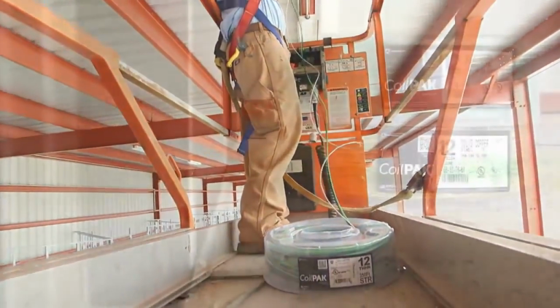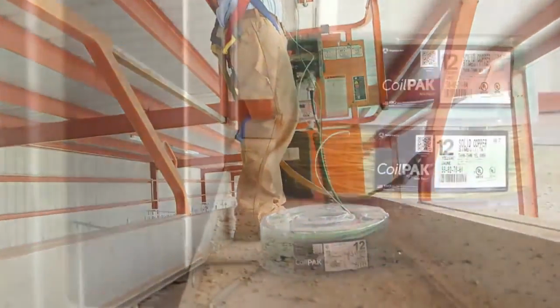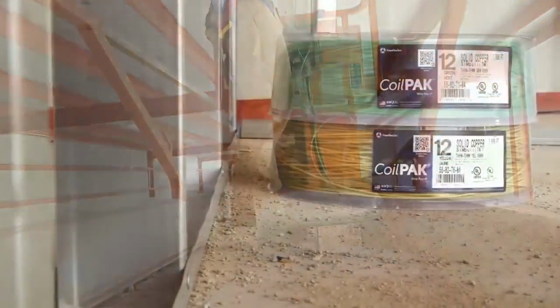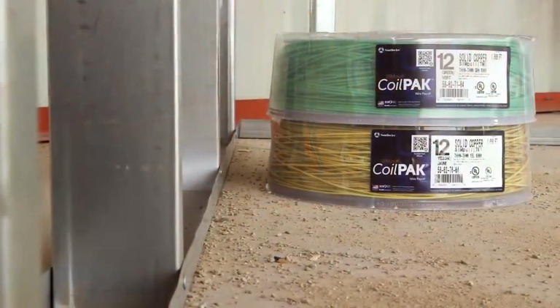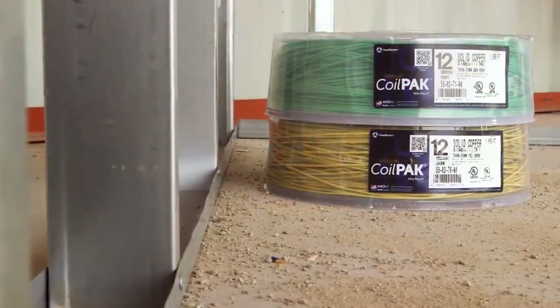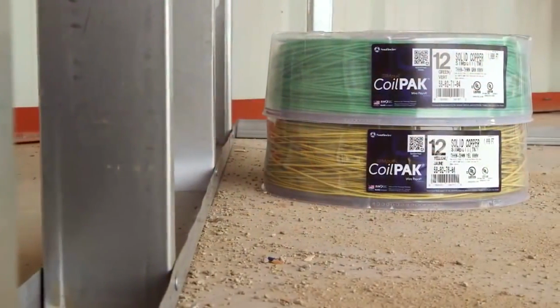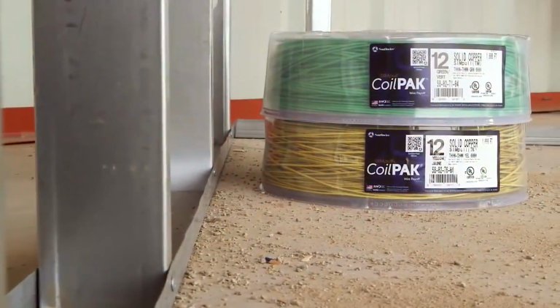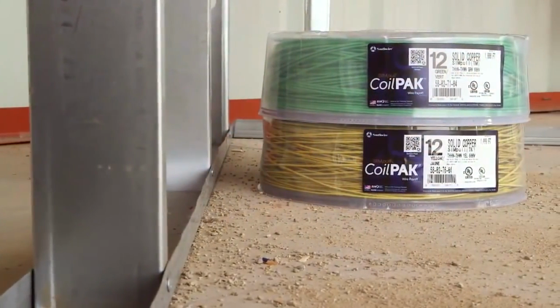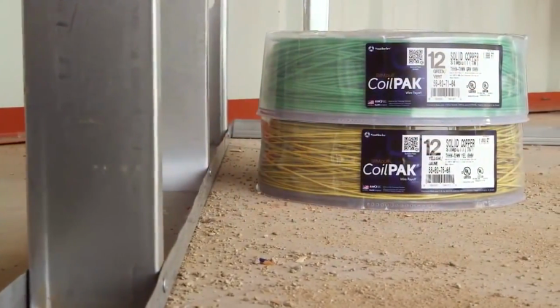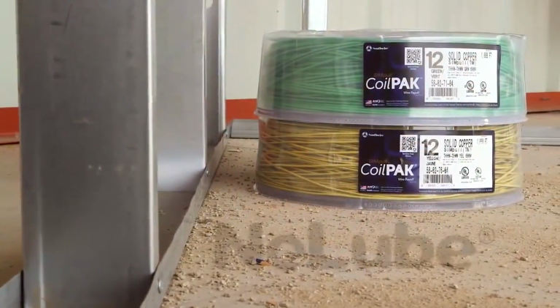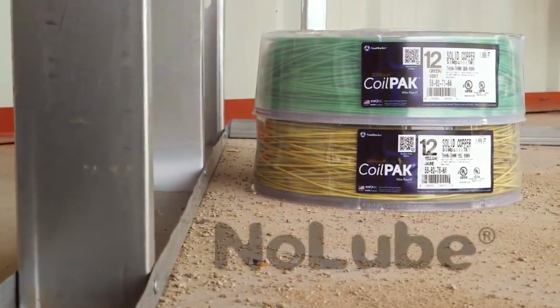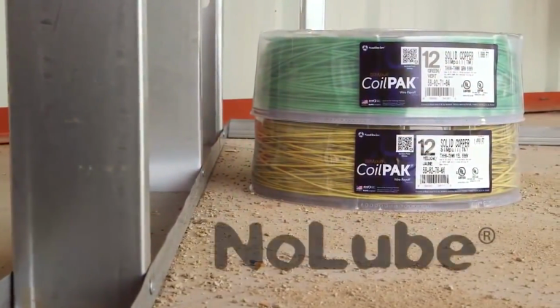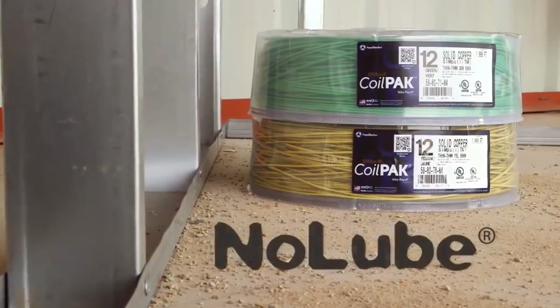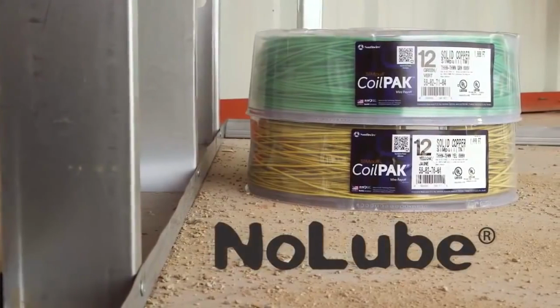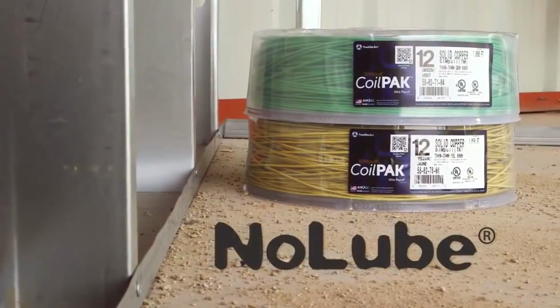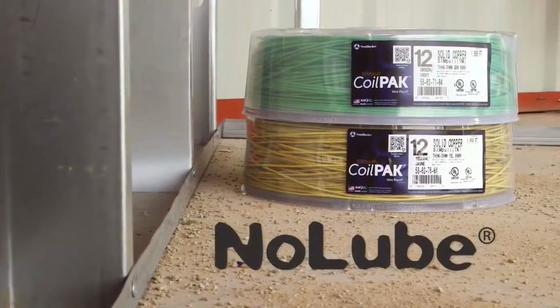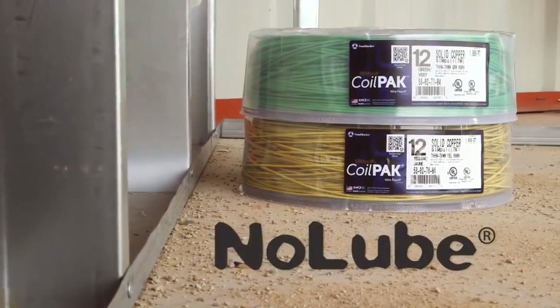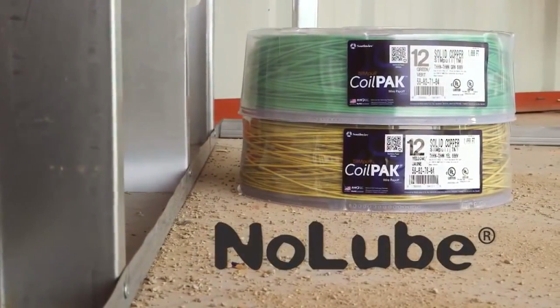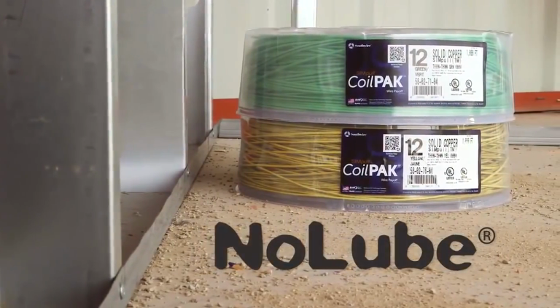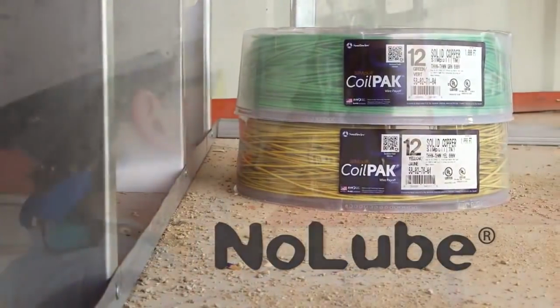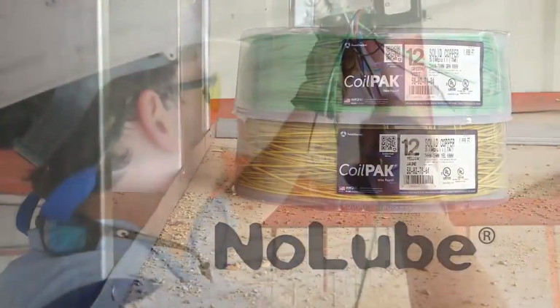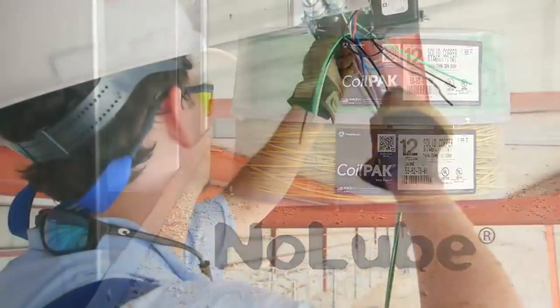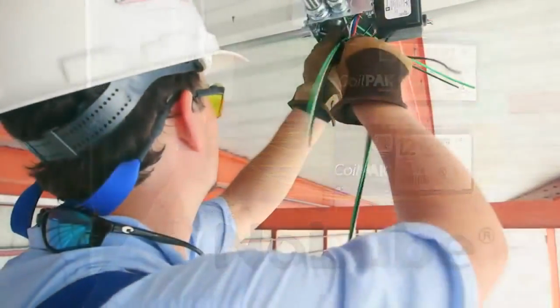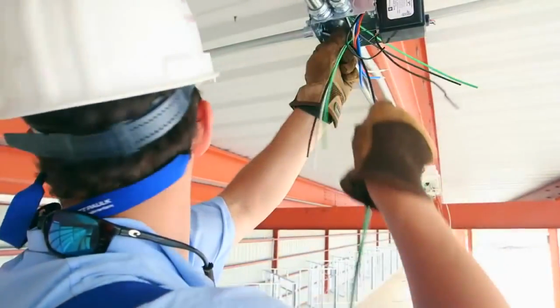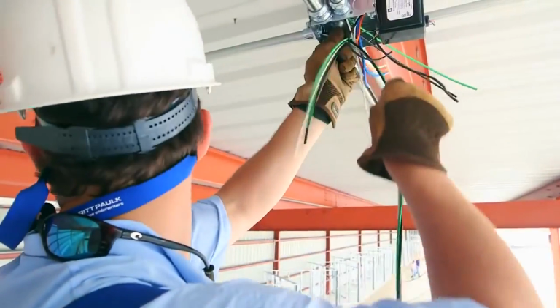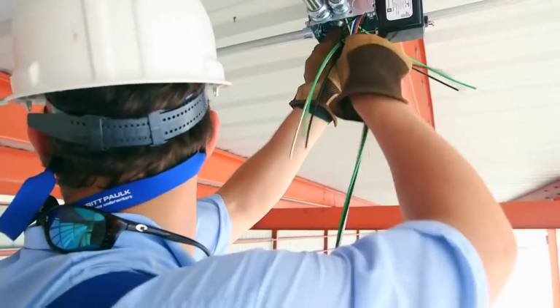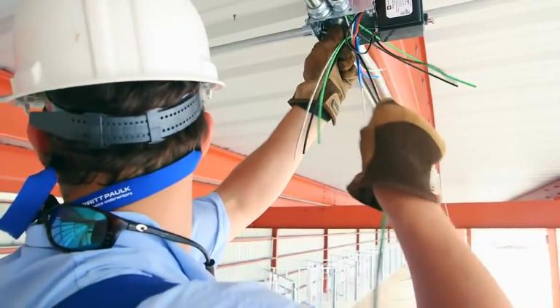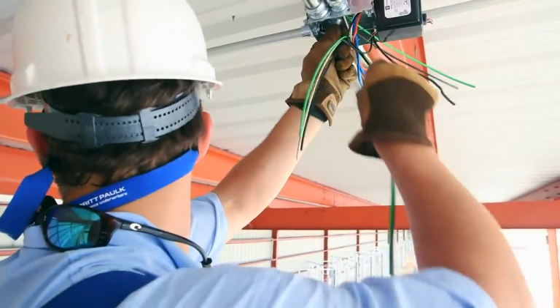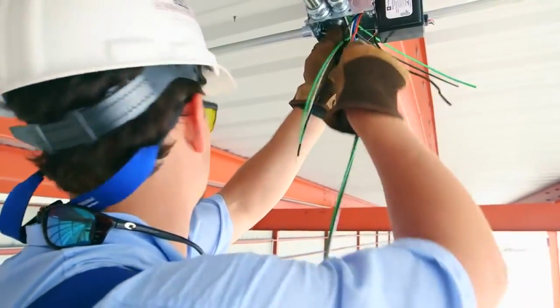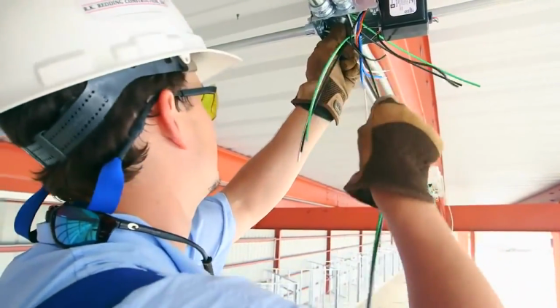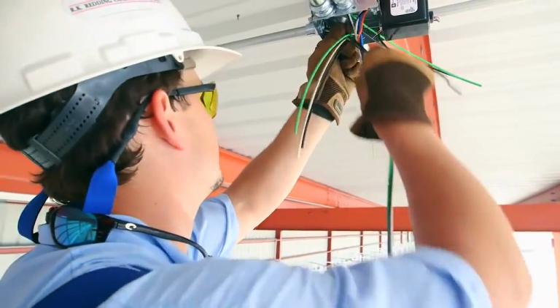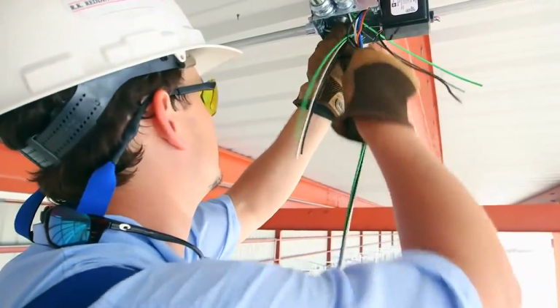And with Southwire's patented SIM no-lube technology on the jacket, you'll get a smooth and easy pull without the mess of soap or lubricant.